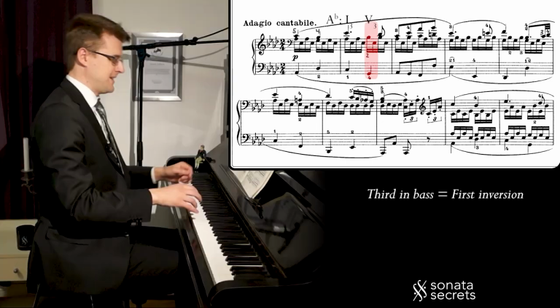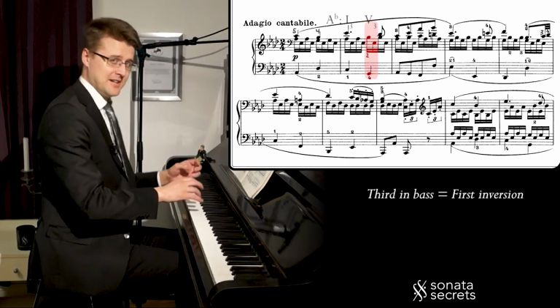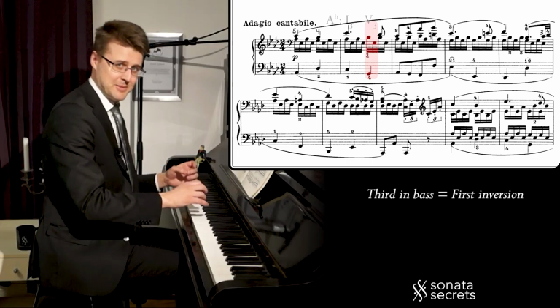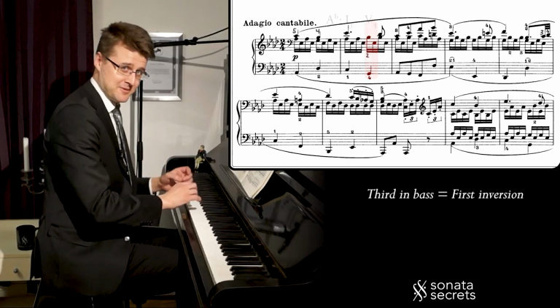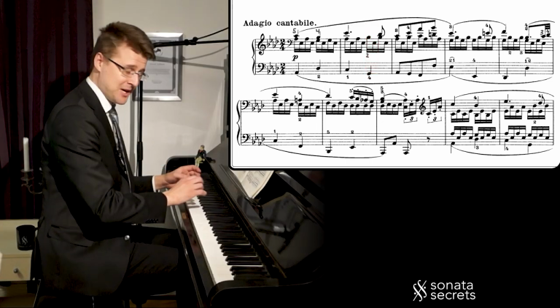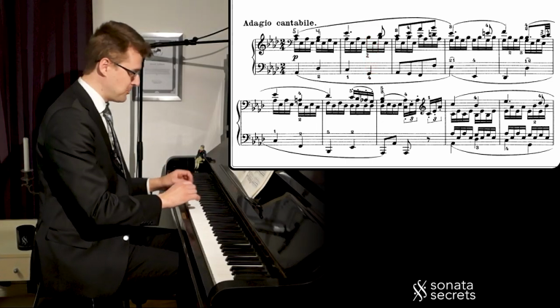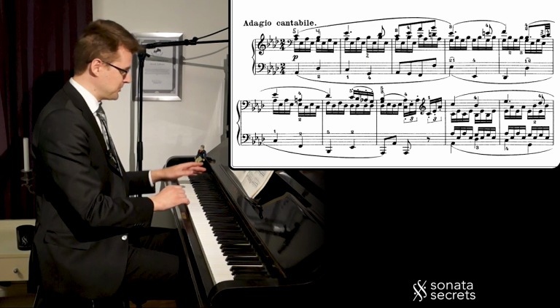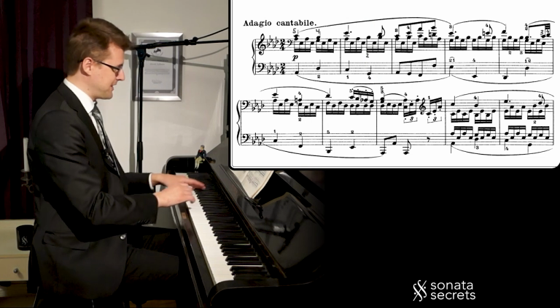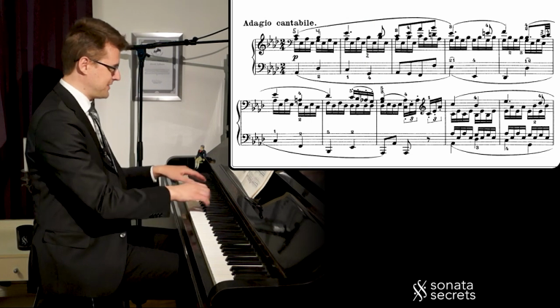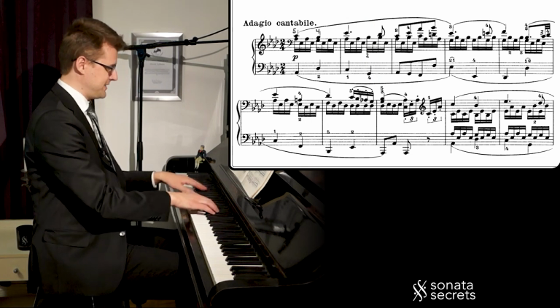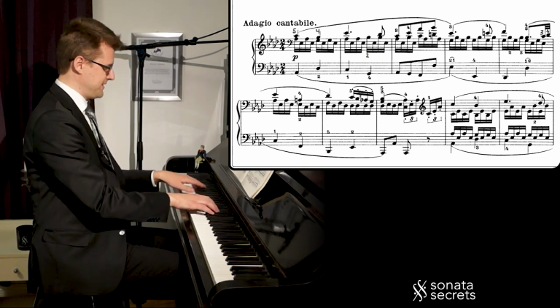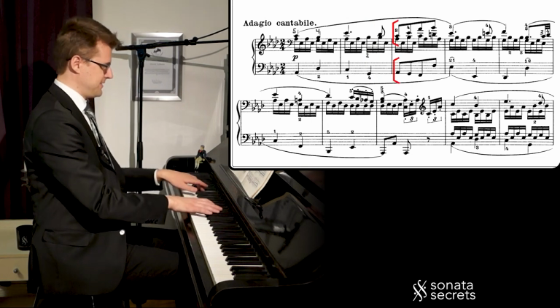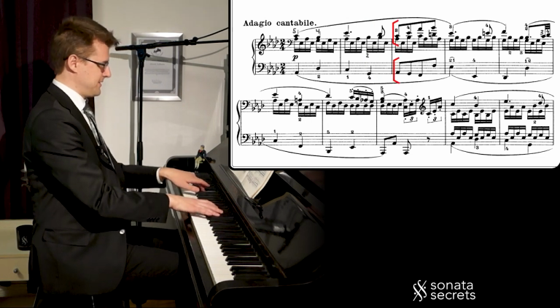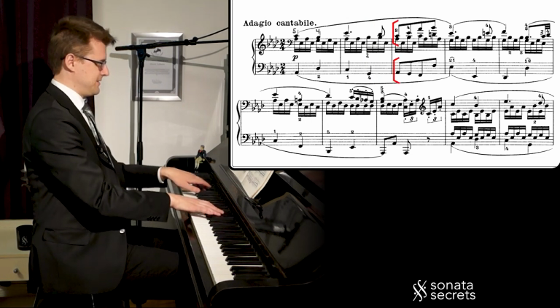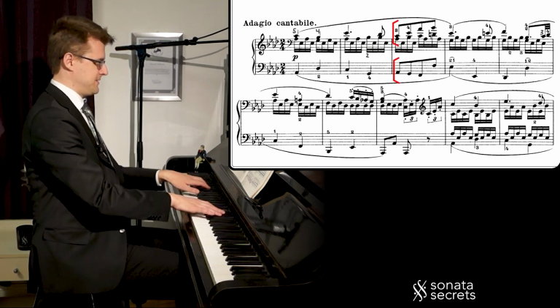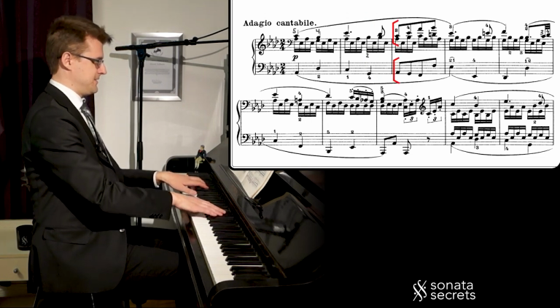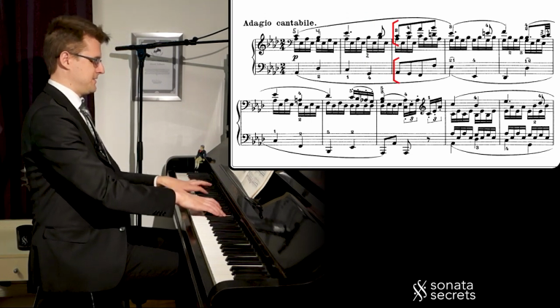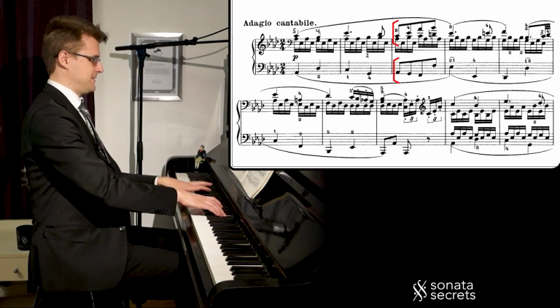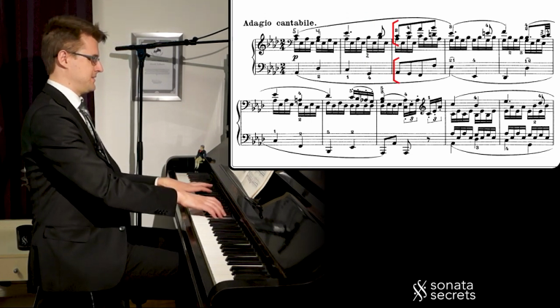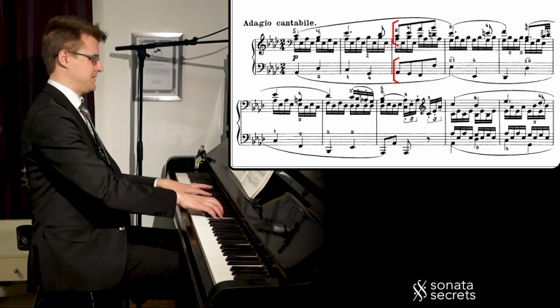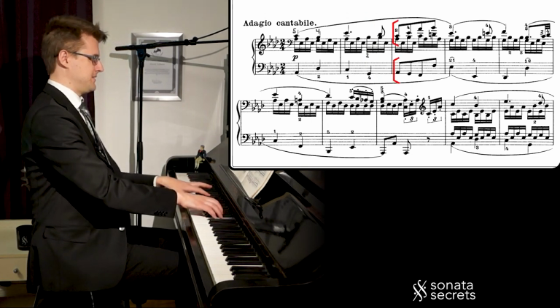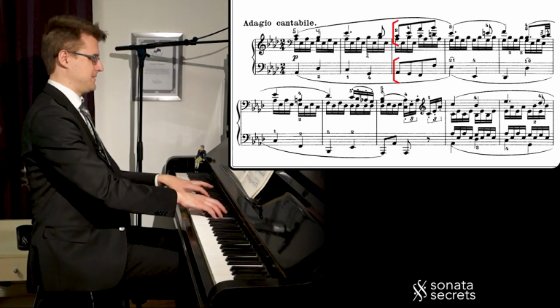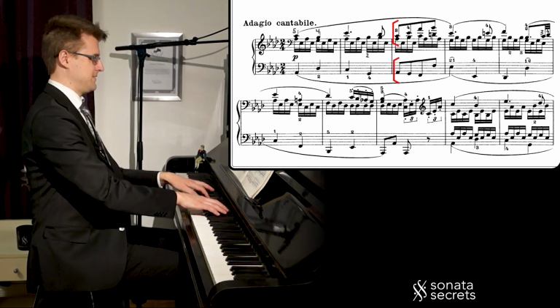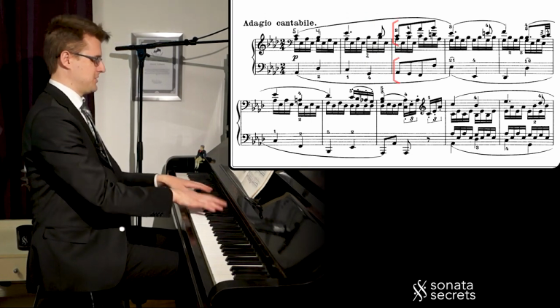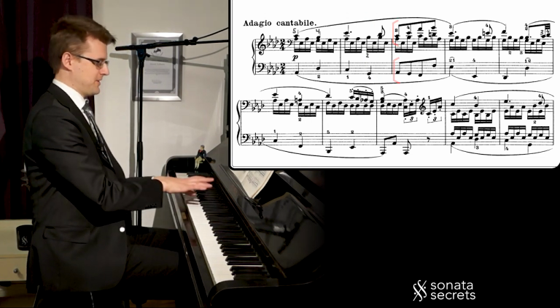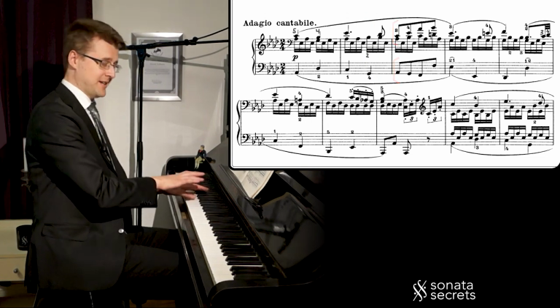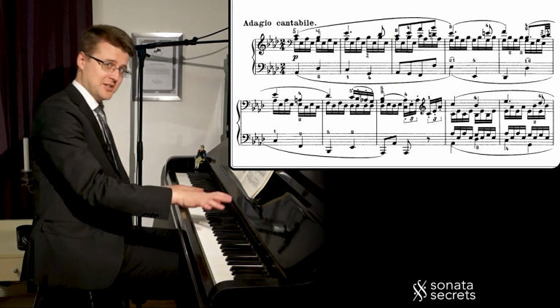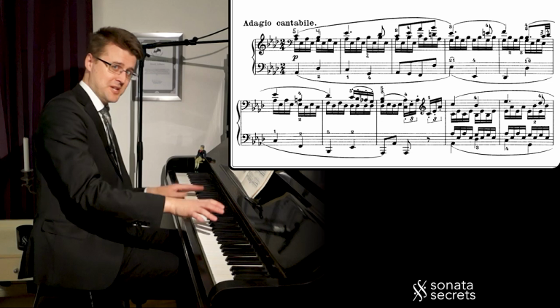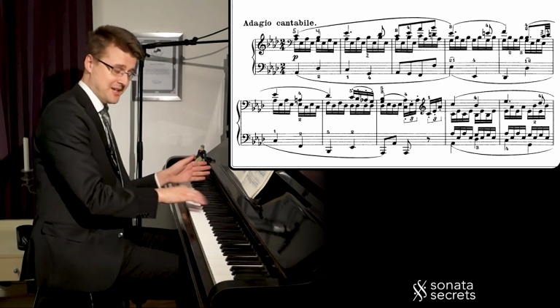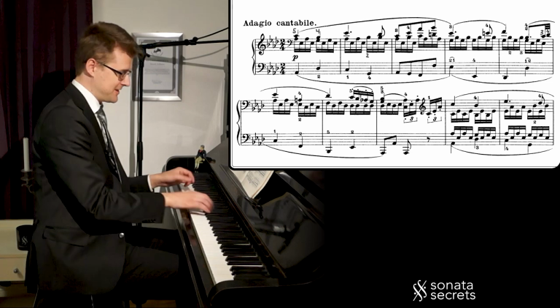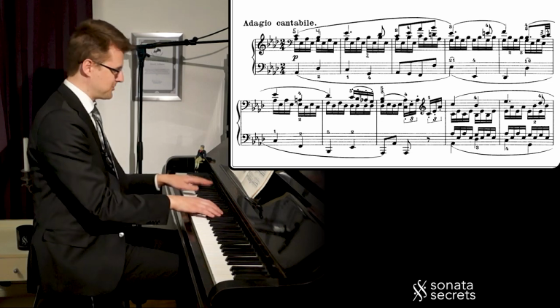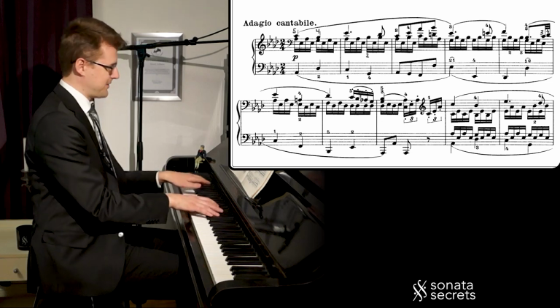Then a little bit of counterpoint with the left hand: when the right hand goes up, the left hand goes down.